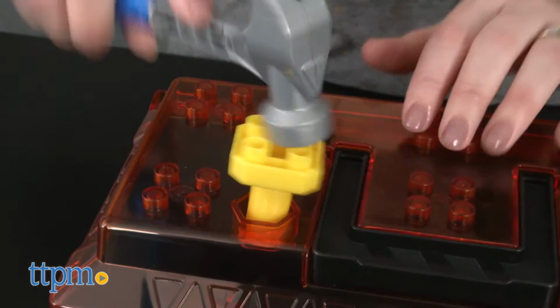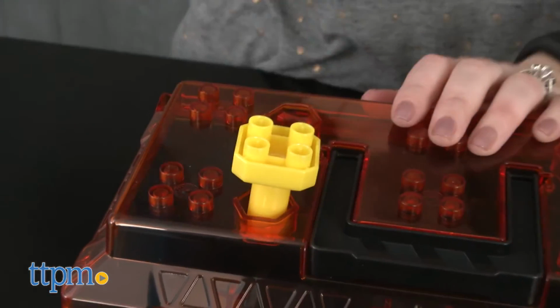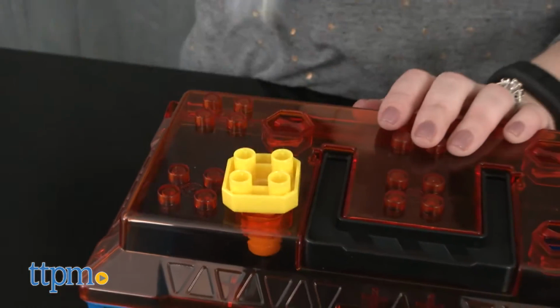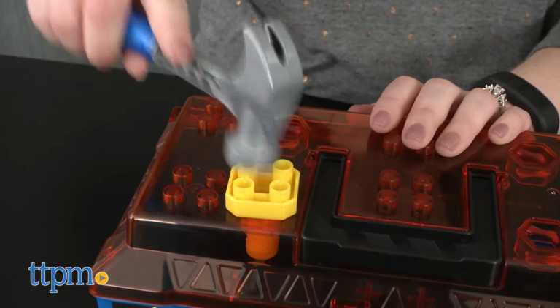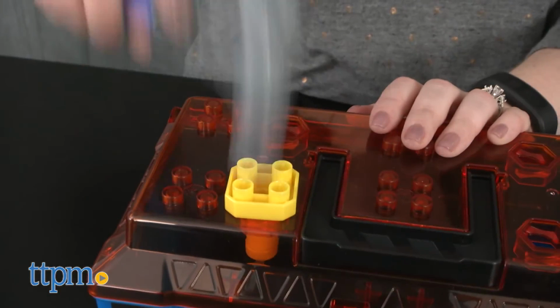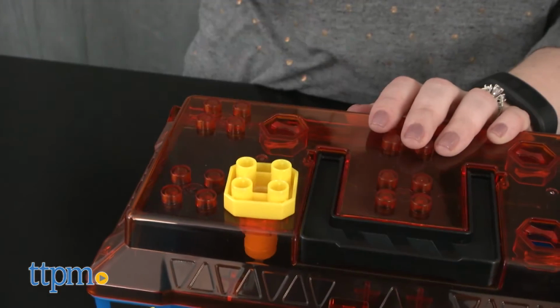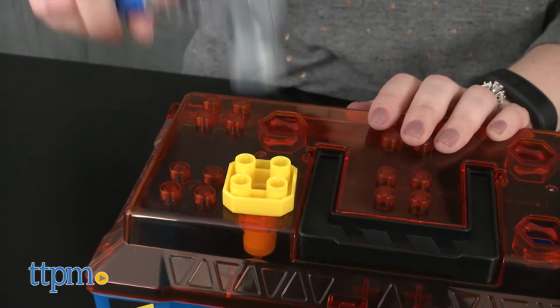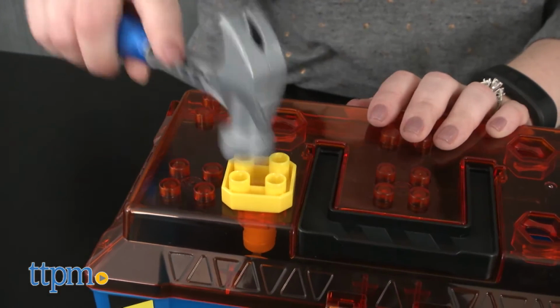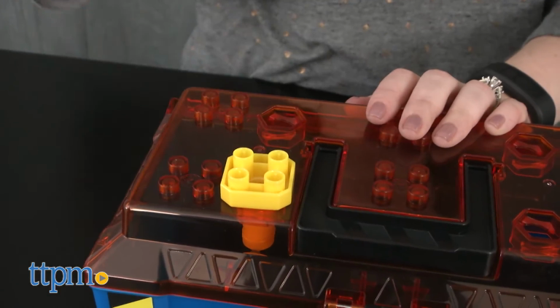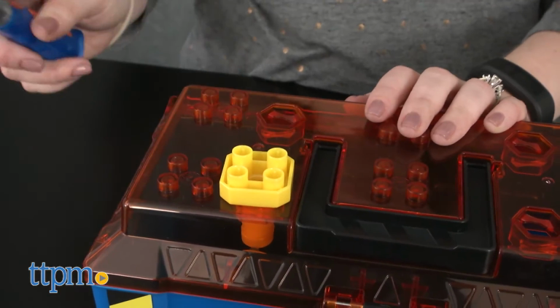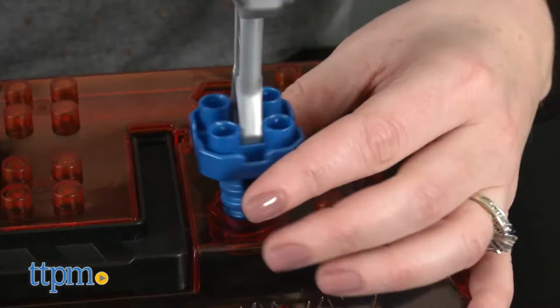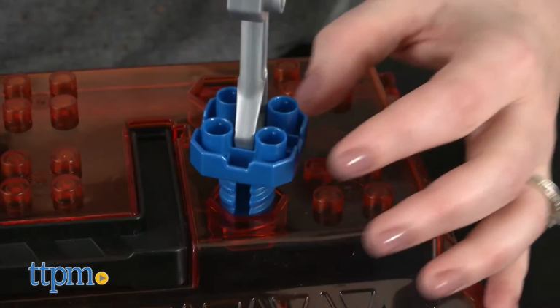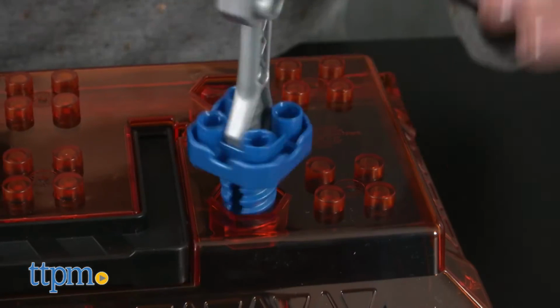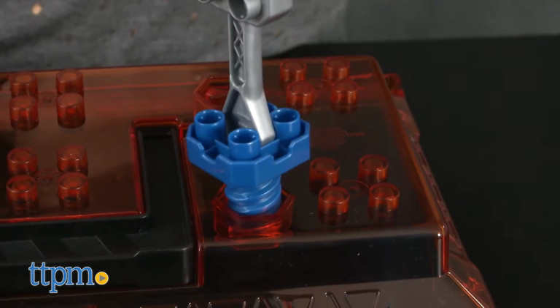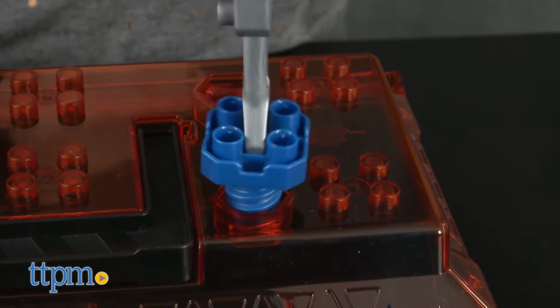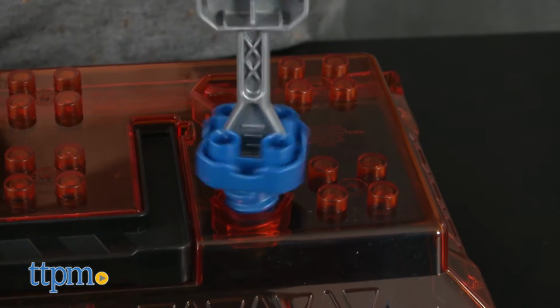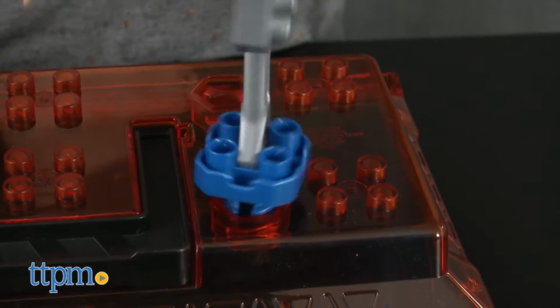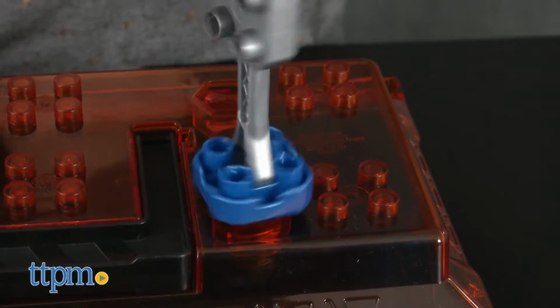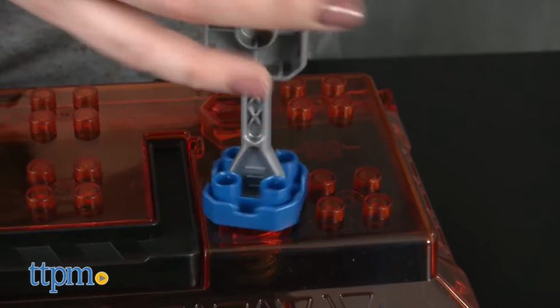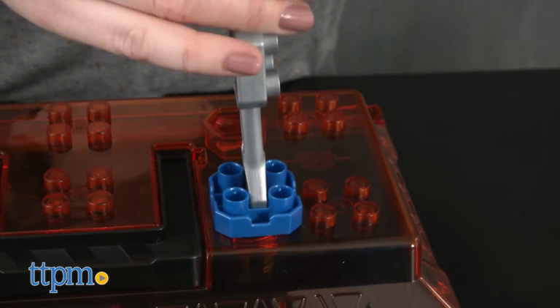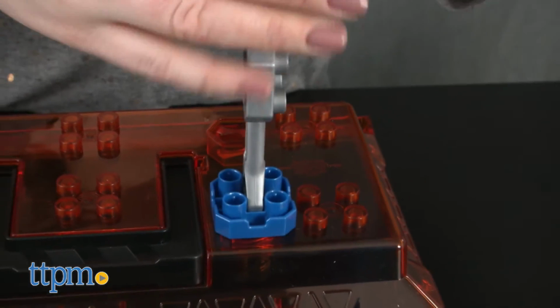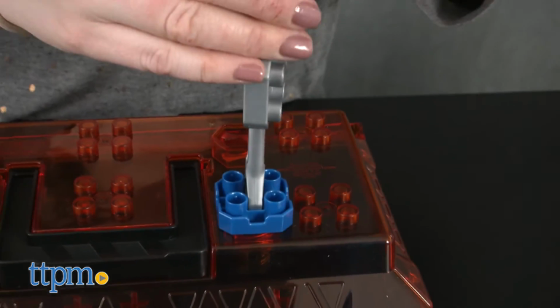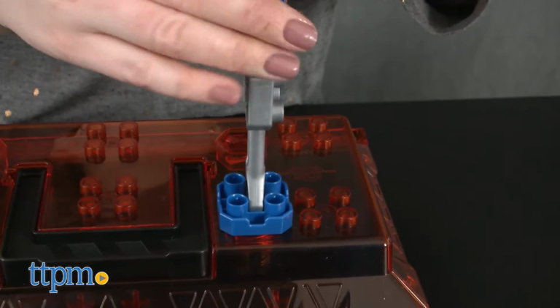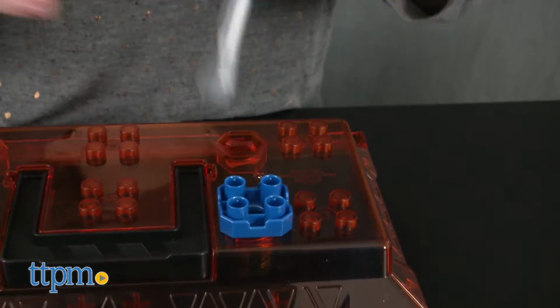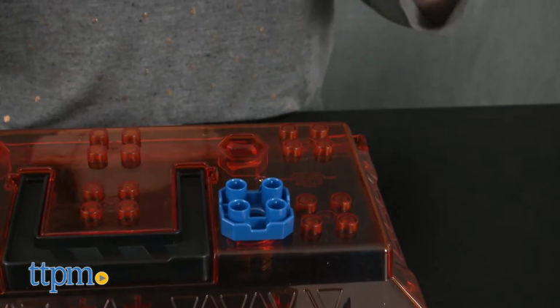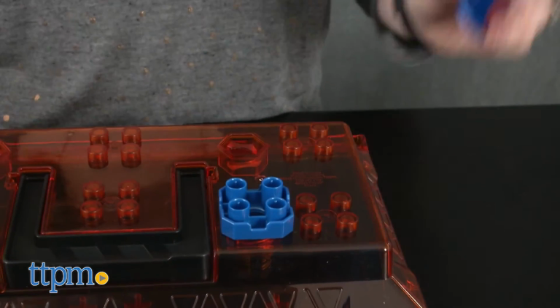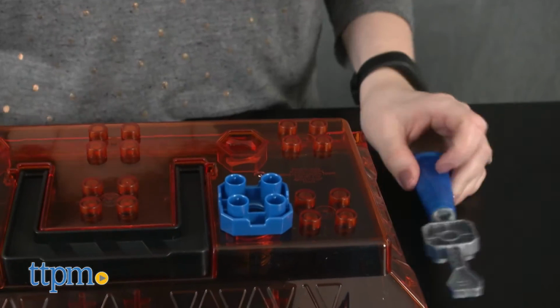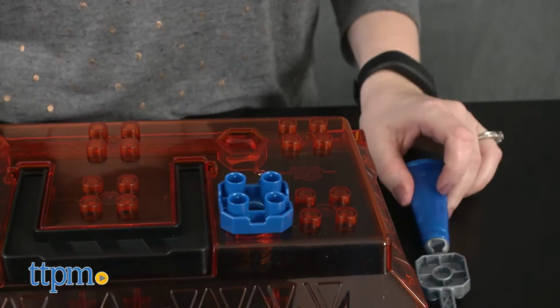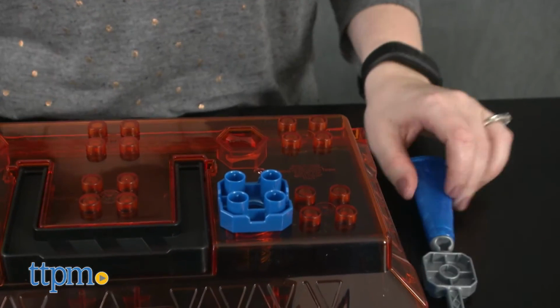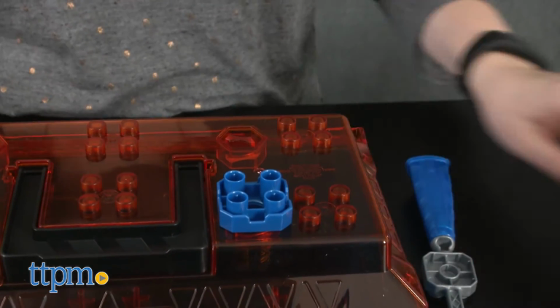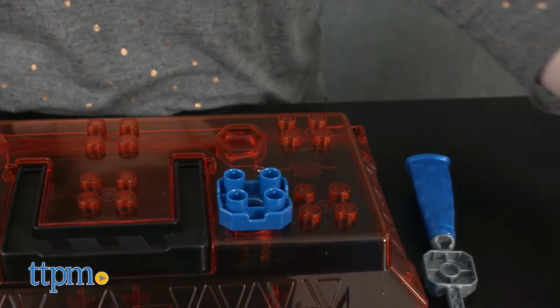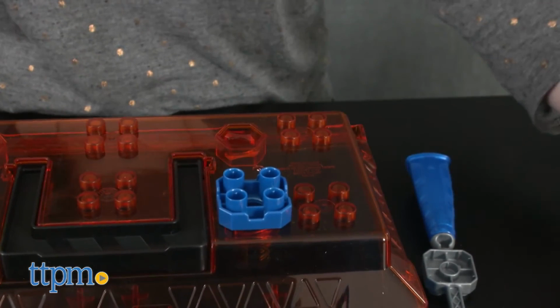This works with other Mega Bloks toys kids may already own too. Kids can even build a hammer on top of the toolbox lid.